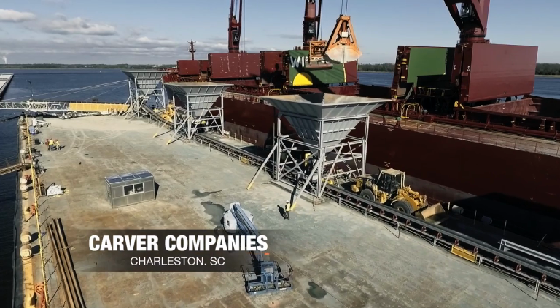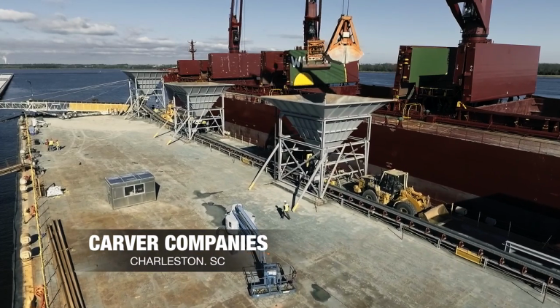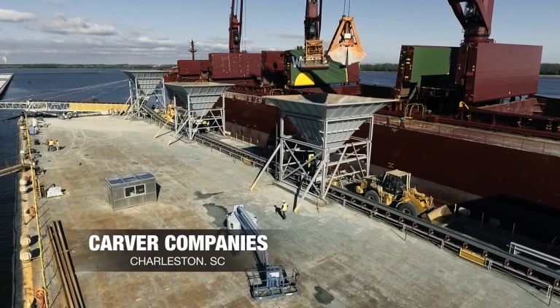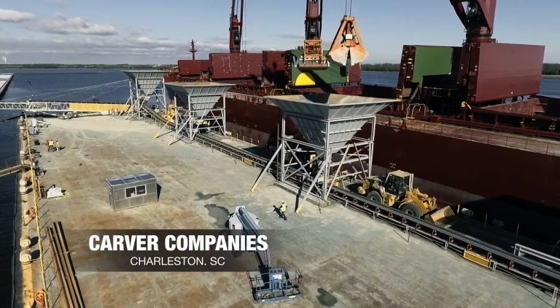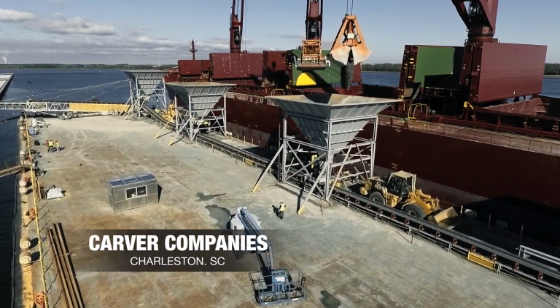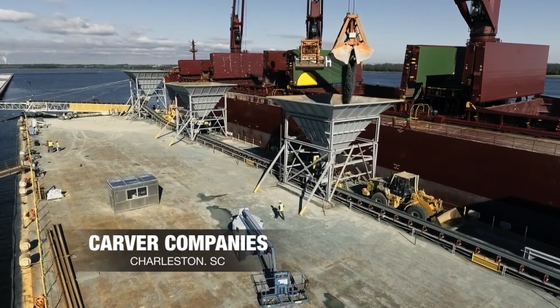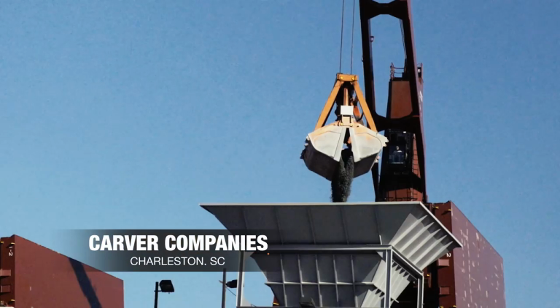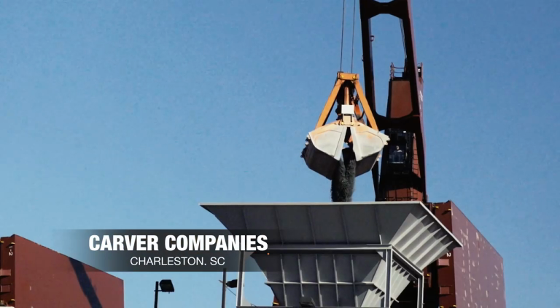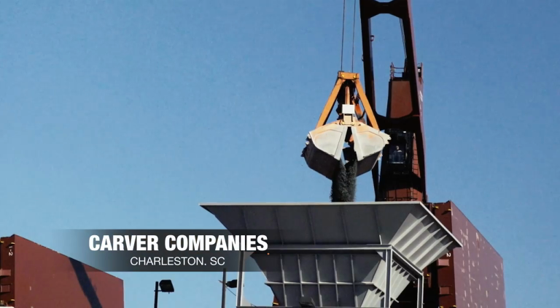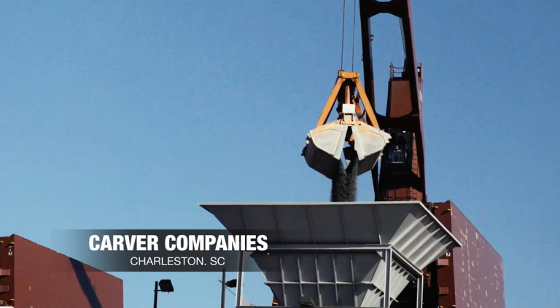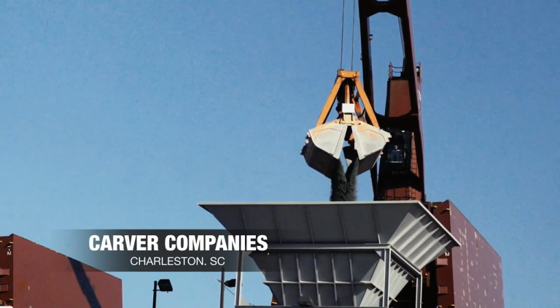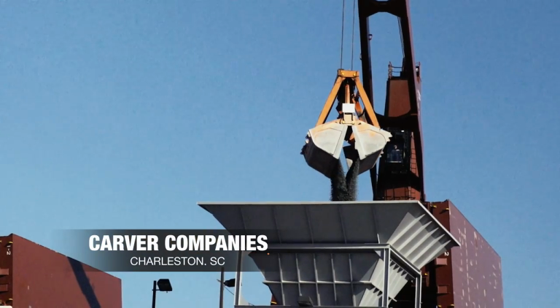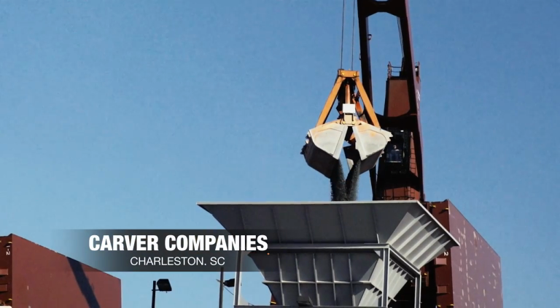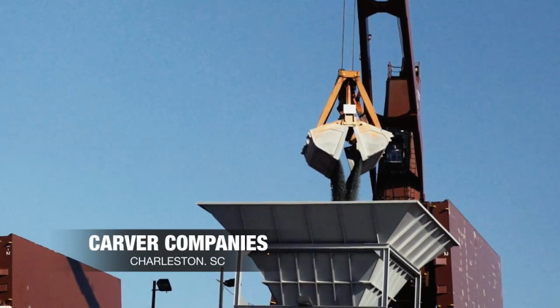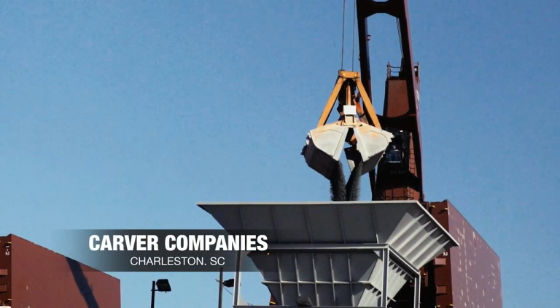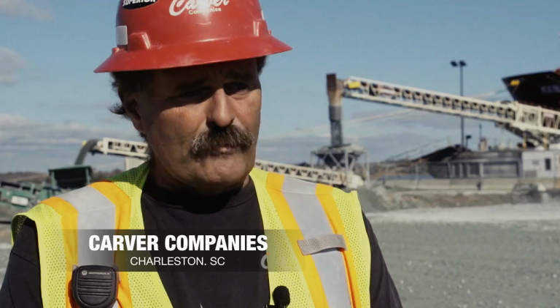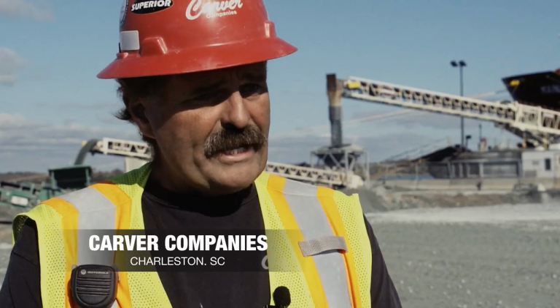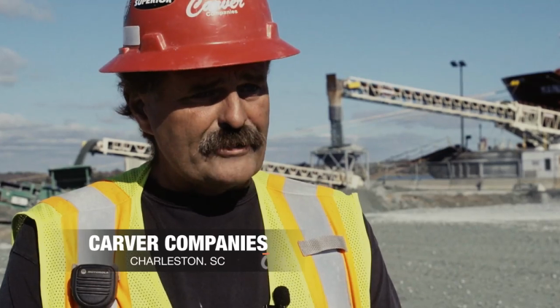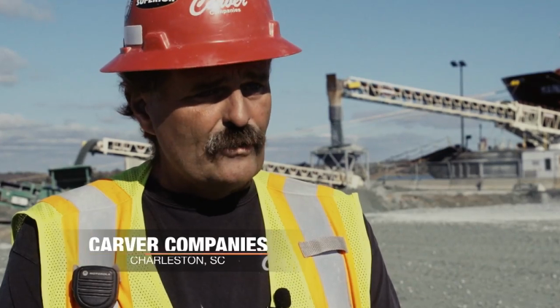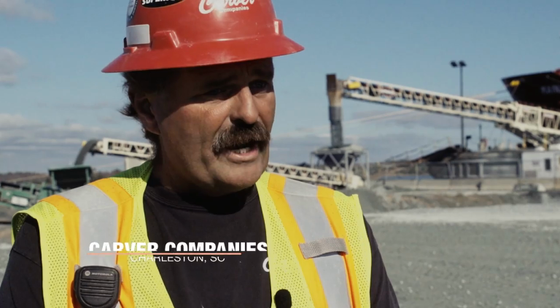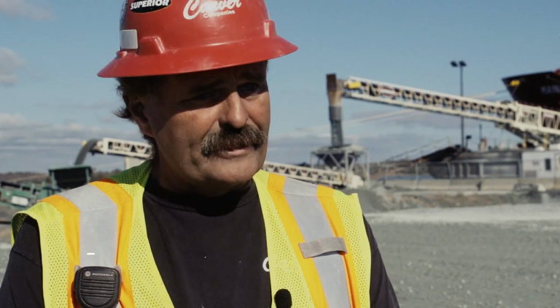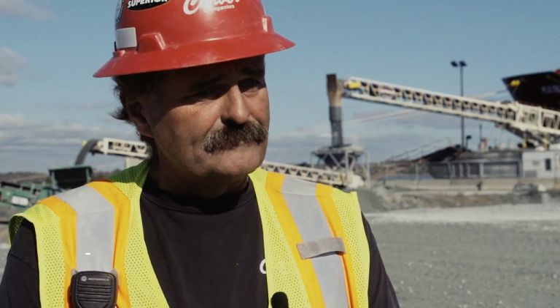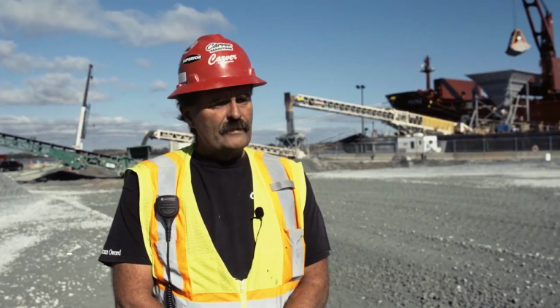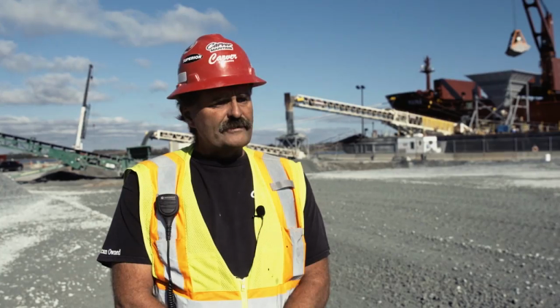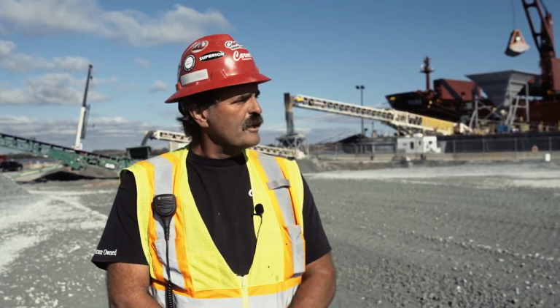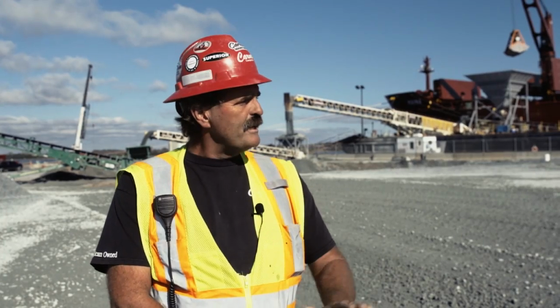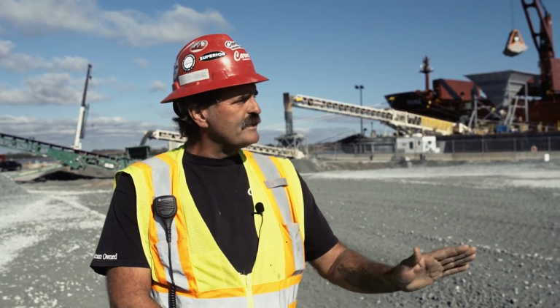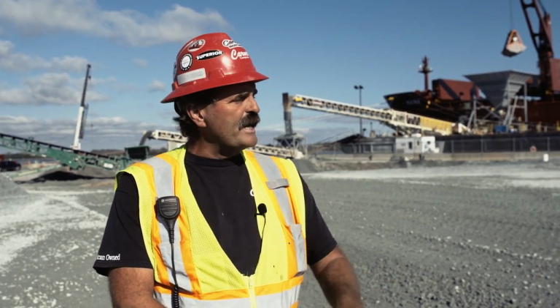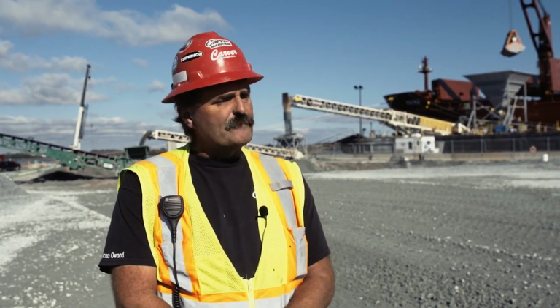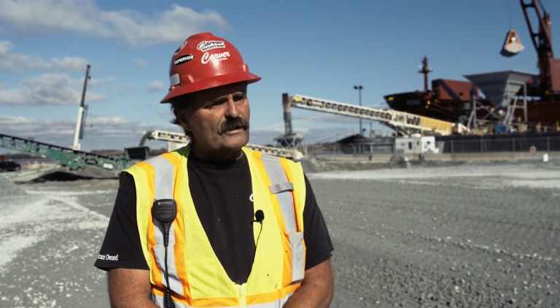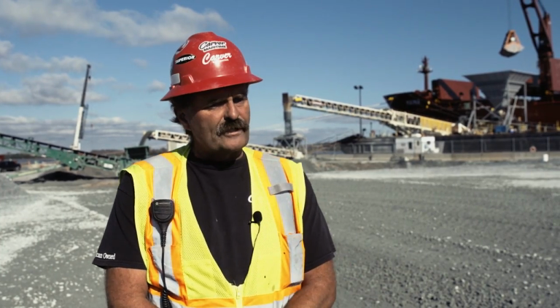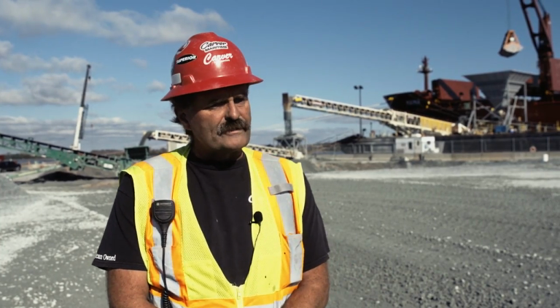We specialize in bulk unloading and there ain't a job that we can't do or handle. This is going to be a container port service.